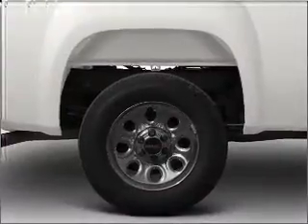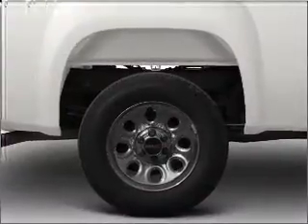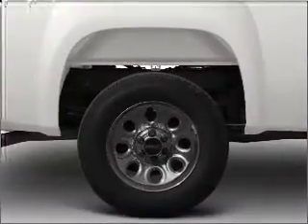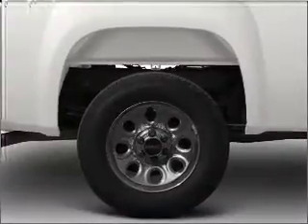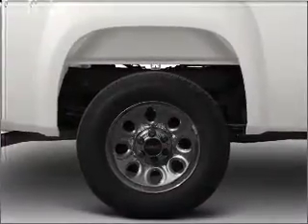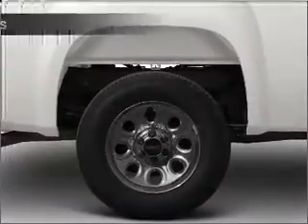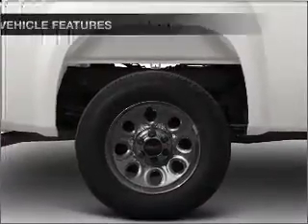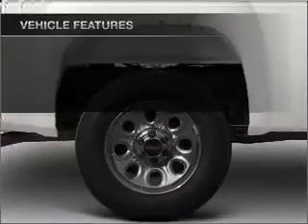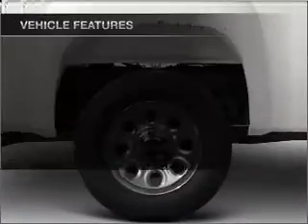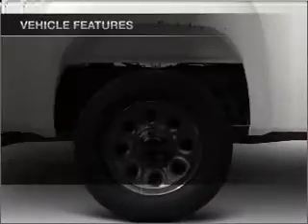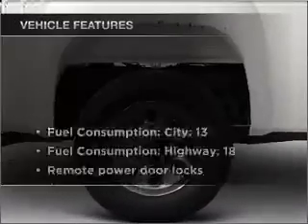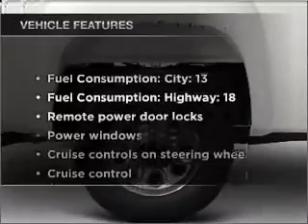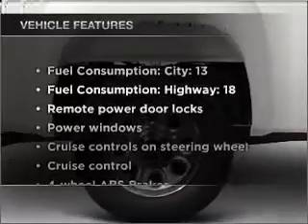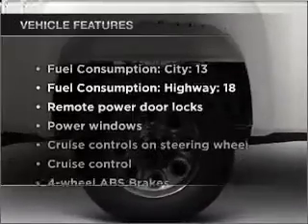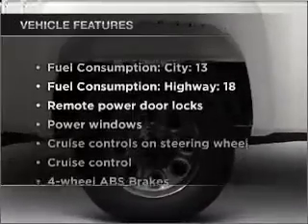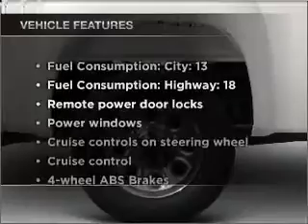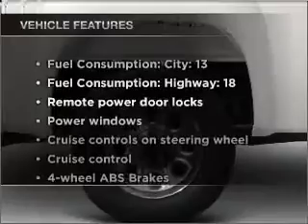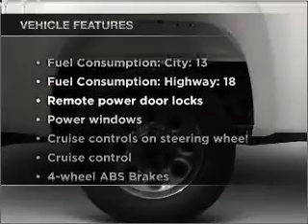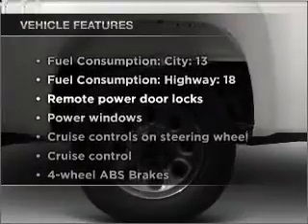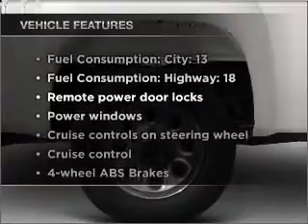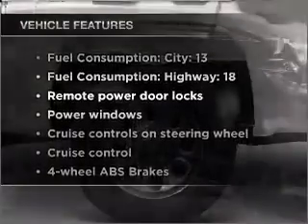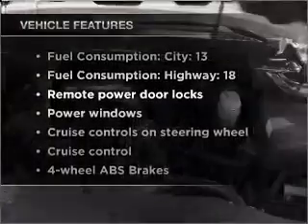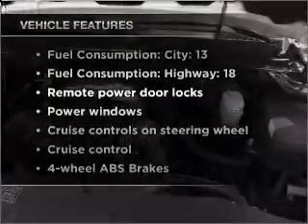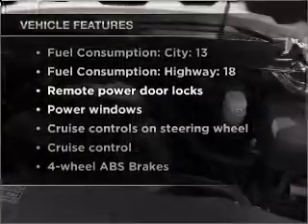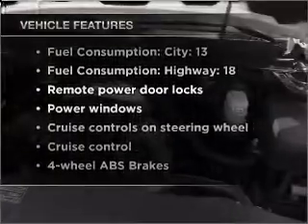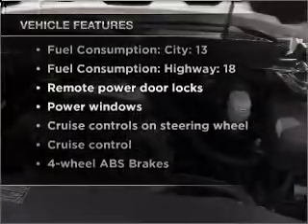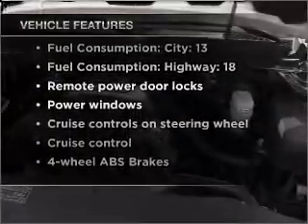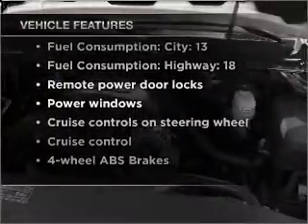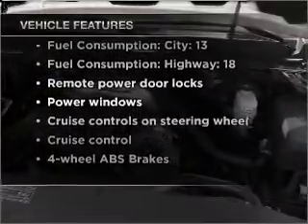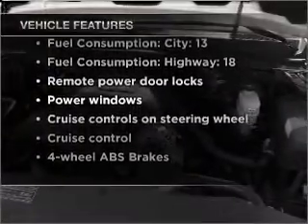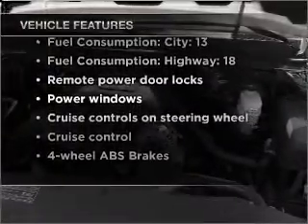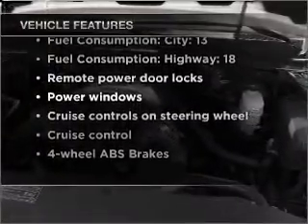The anti-lock braking system will keep you safe on the road. And with these notable features, you won't want to miss out on the opportunity to own this amazing vehicle.